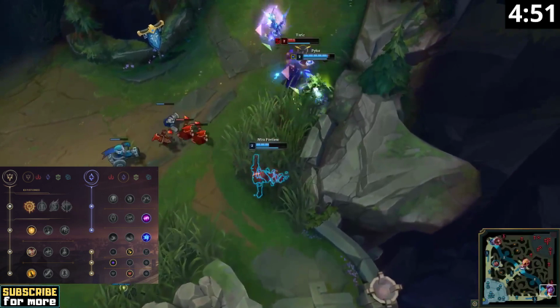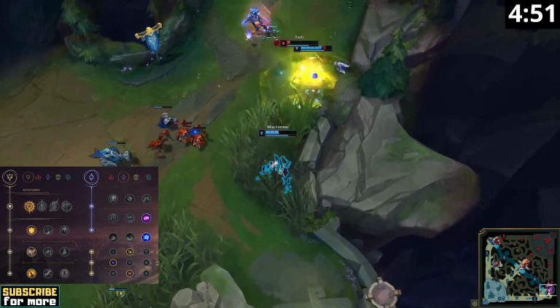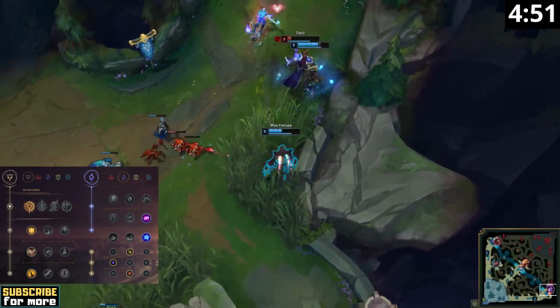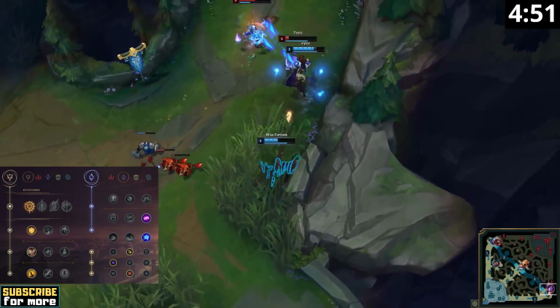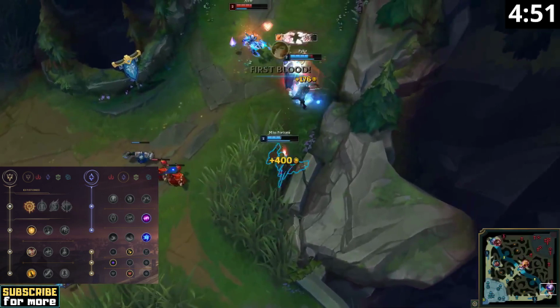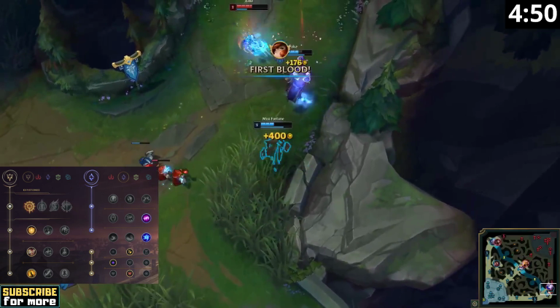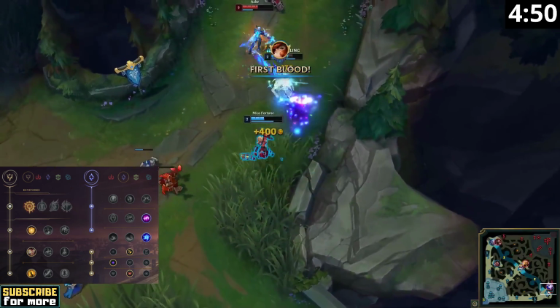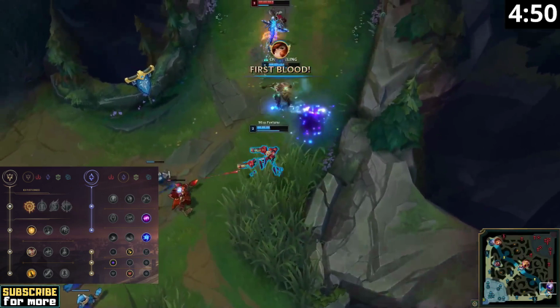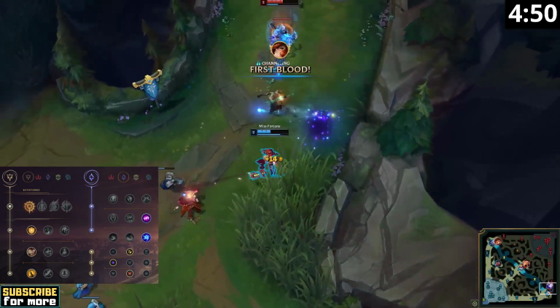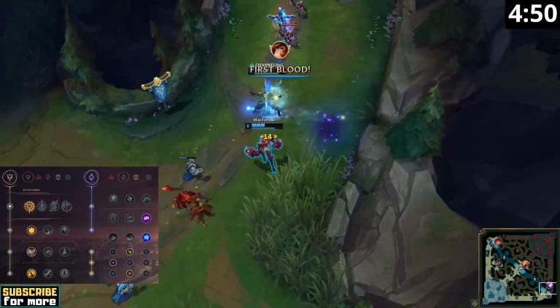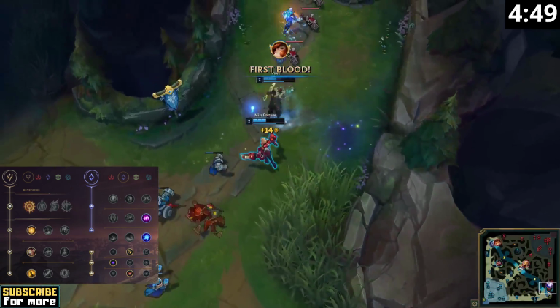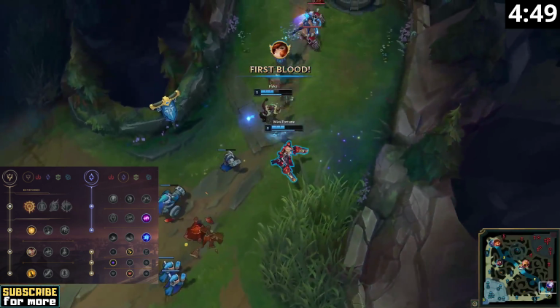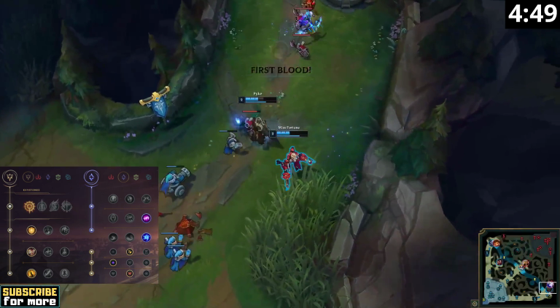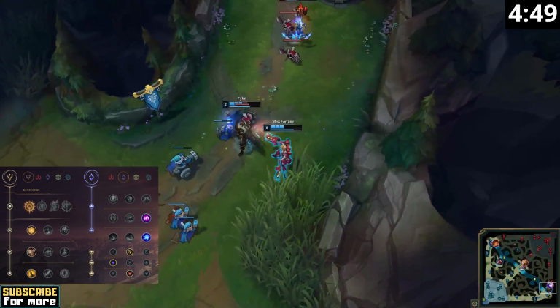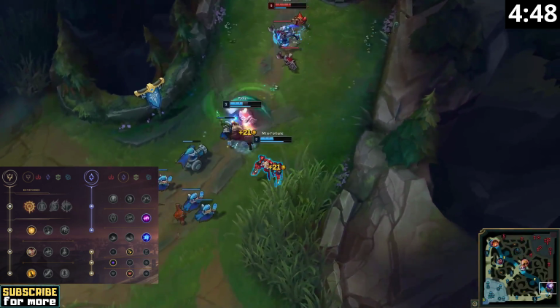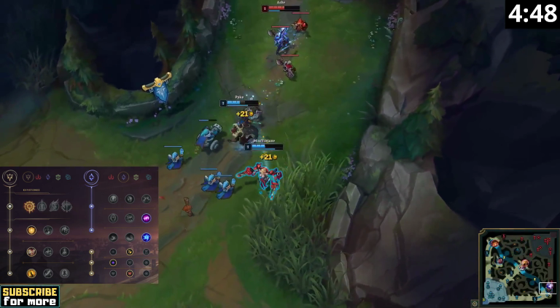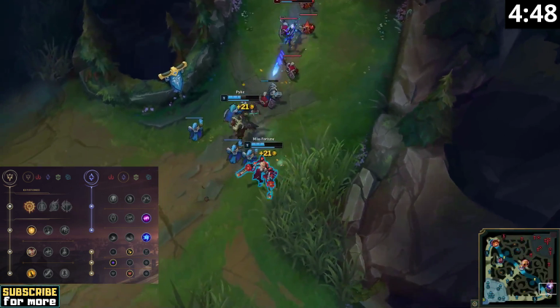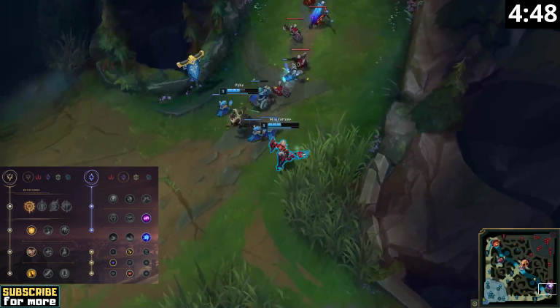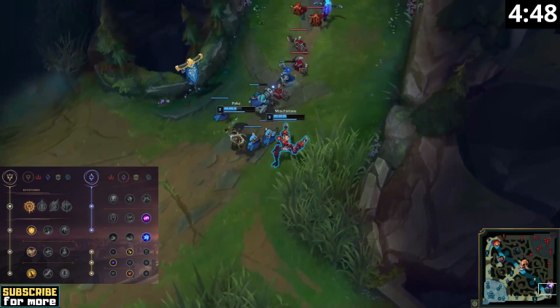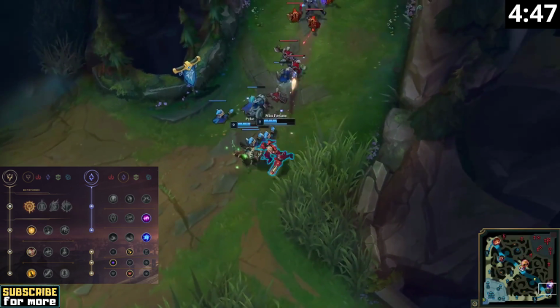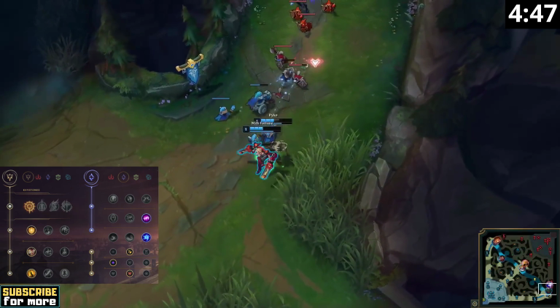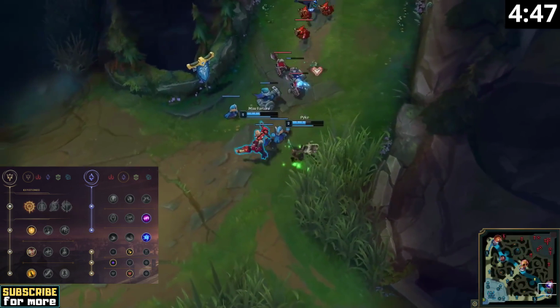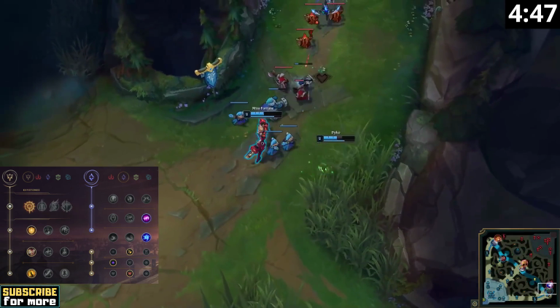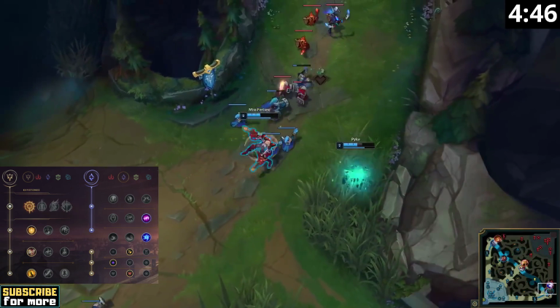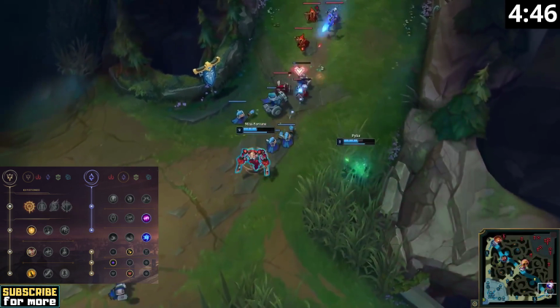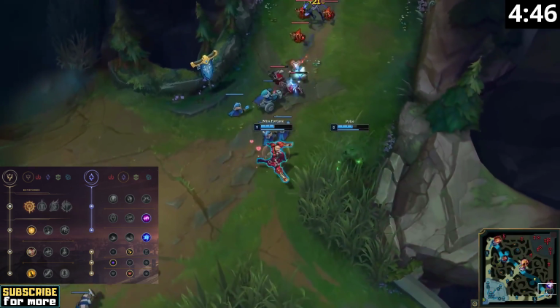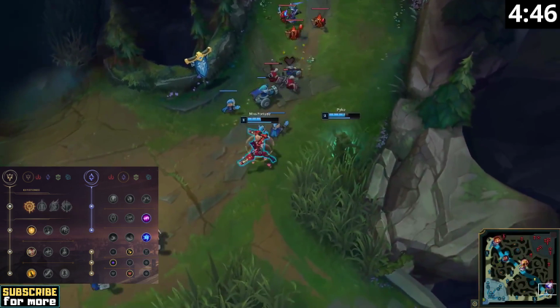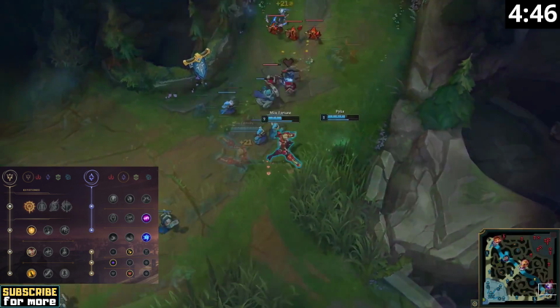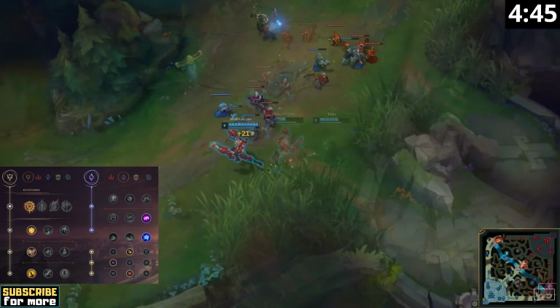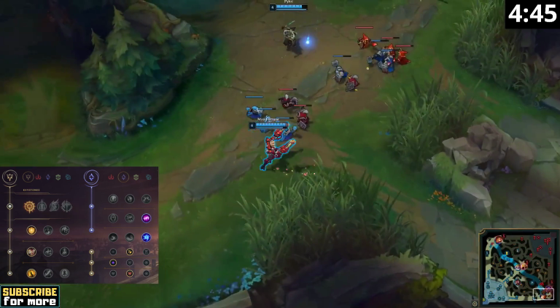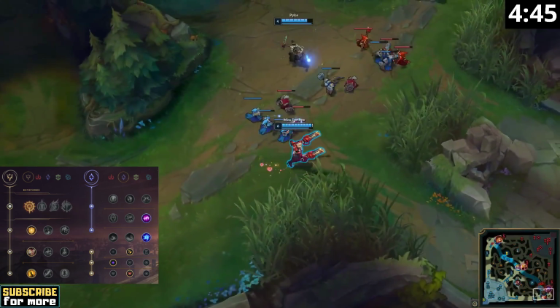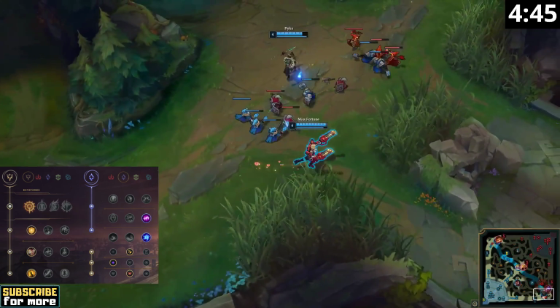Your Keystone in combination with Legend Alacrity, Coup de Grace, and Absolute Focus makes for an extremely deadly early game, and it will only get better from there.